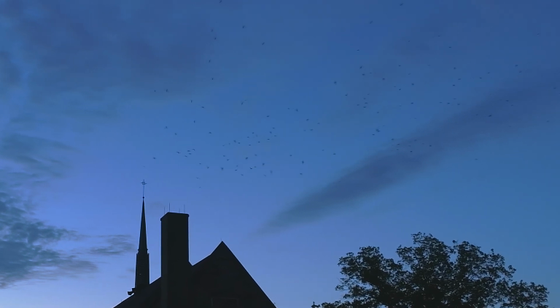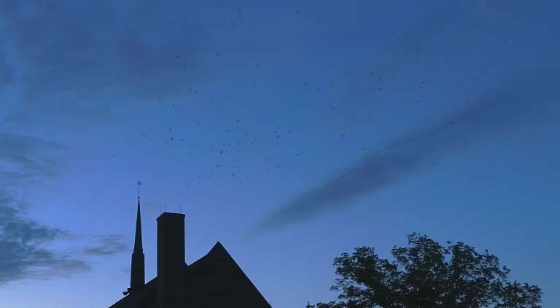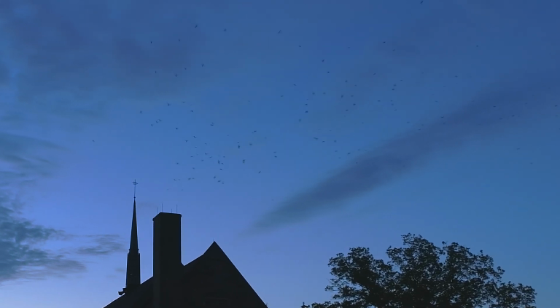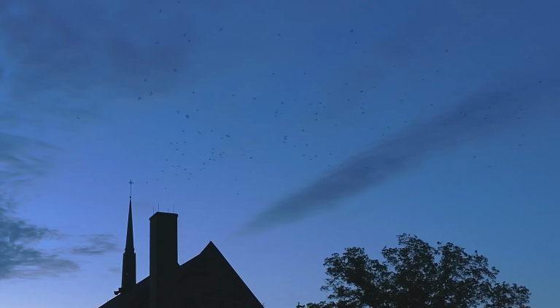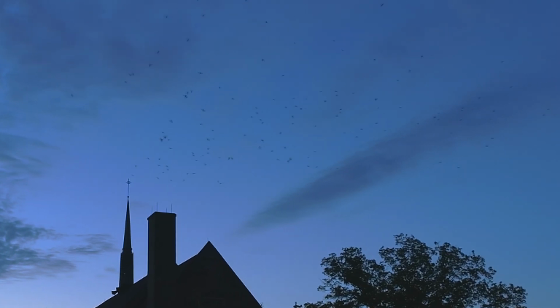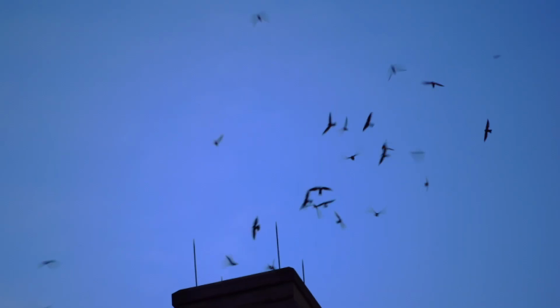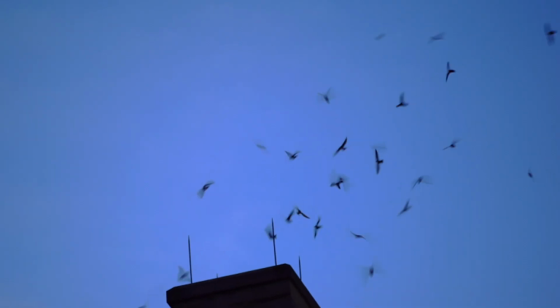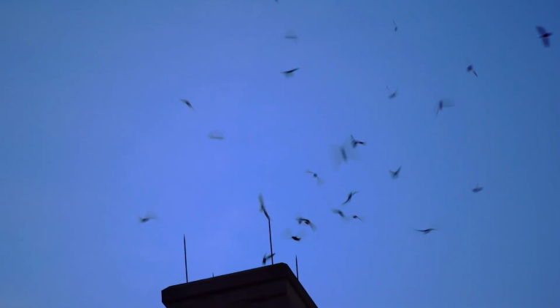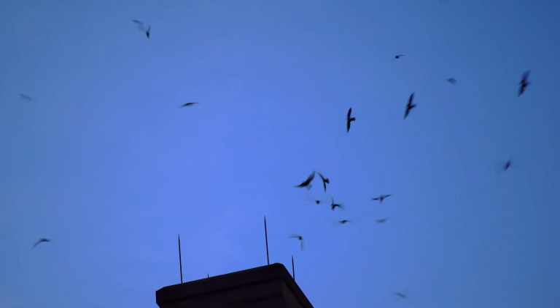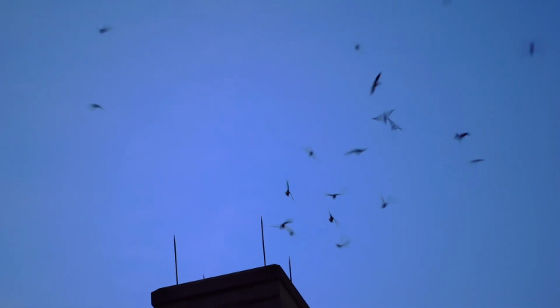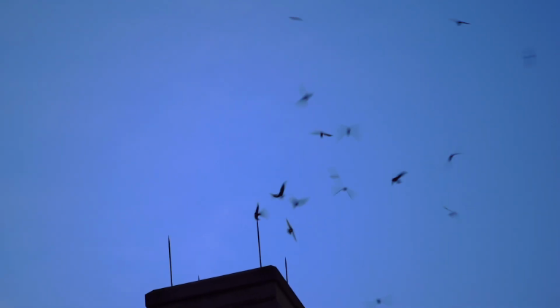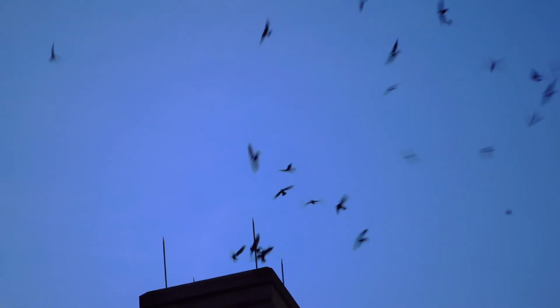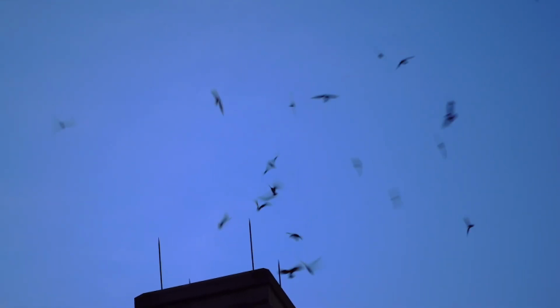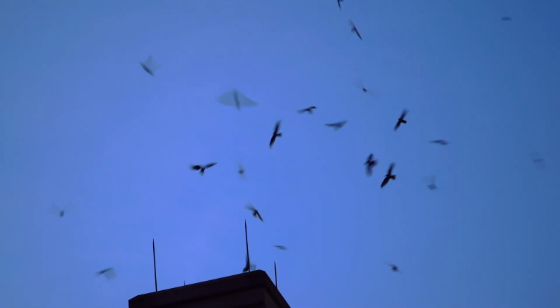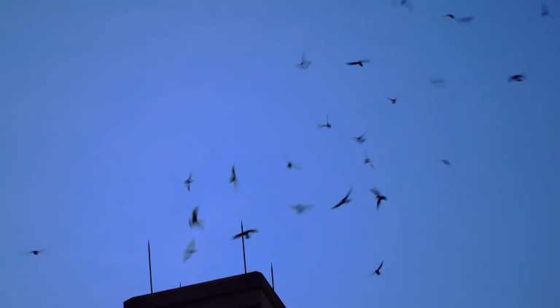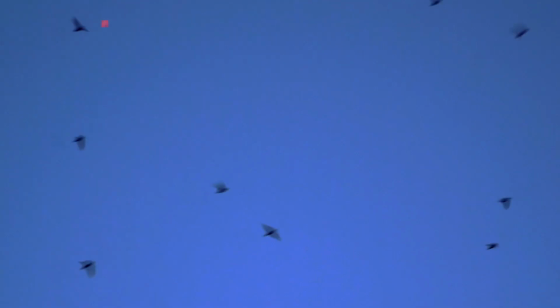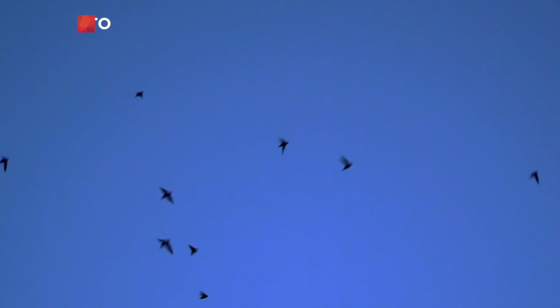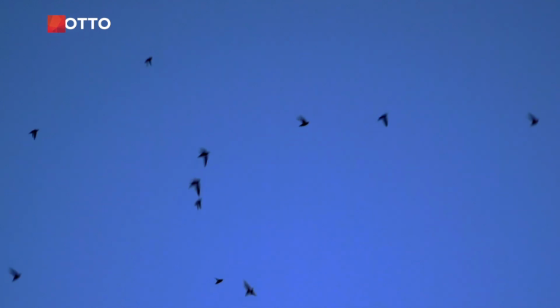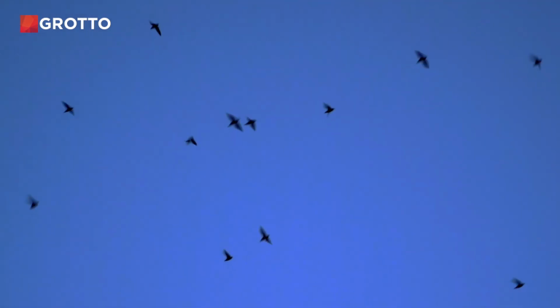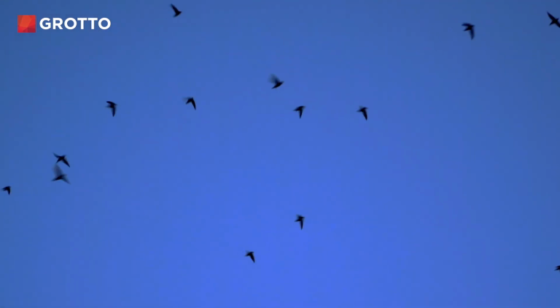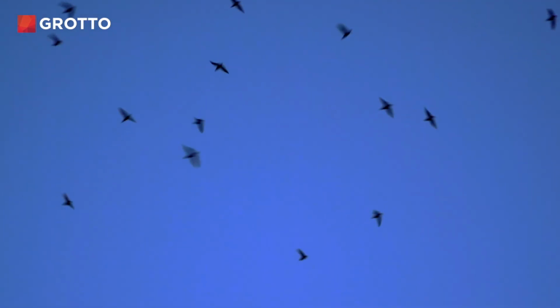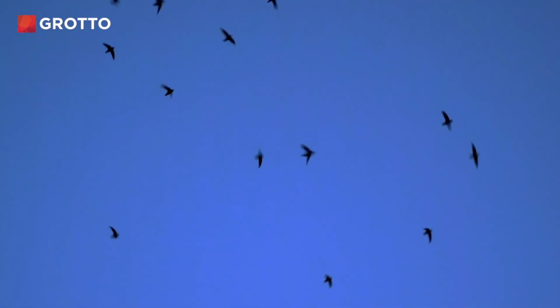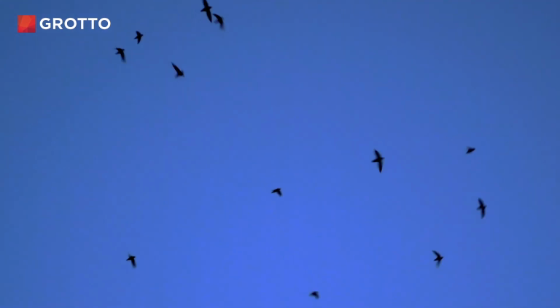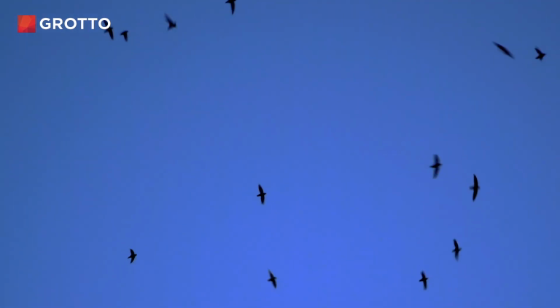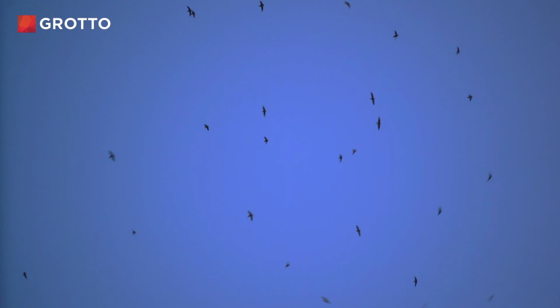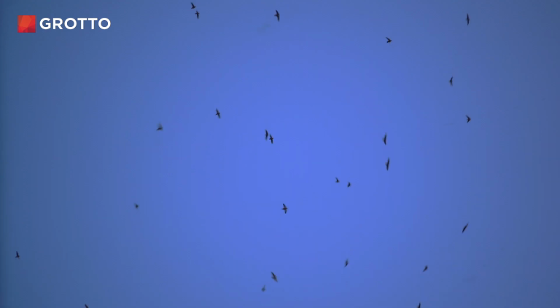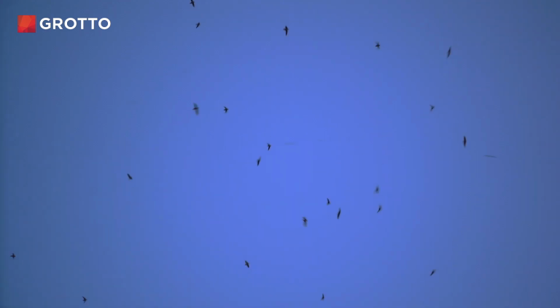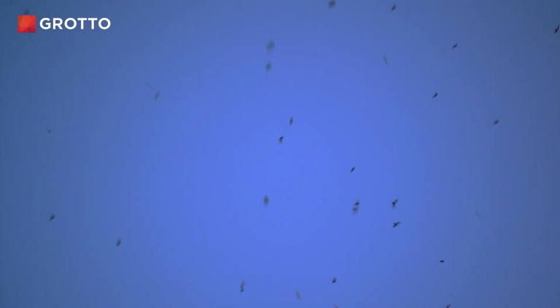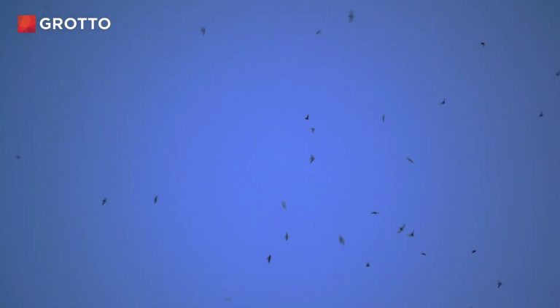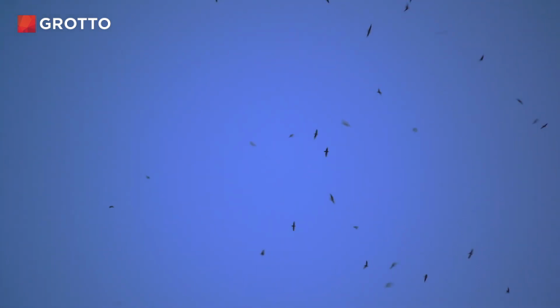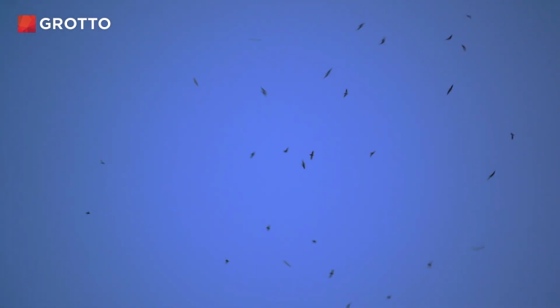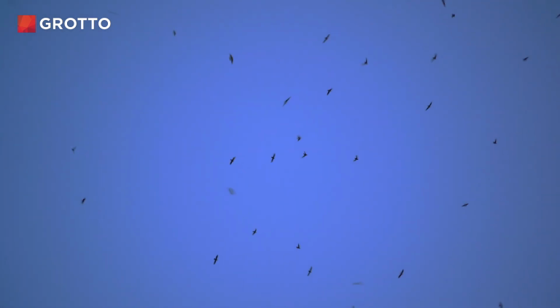These are the dolphins of the sky. They're magical and happy and they're just out there cleaning up our skies, removing all these insects that bug the heck out of us.